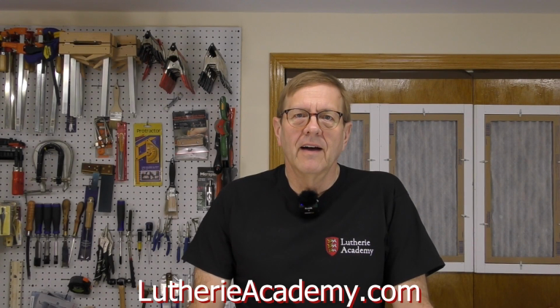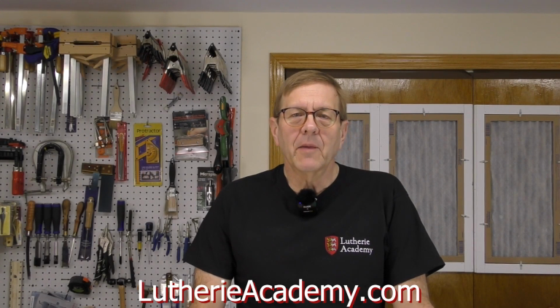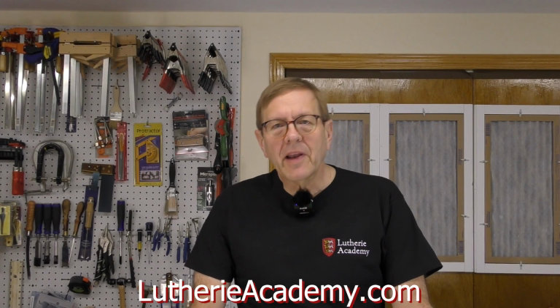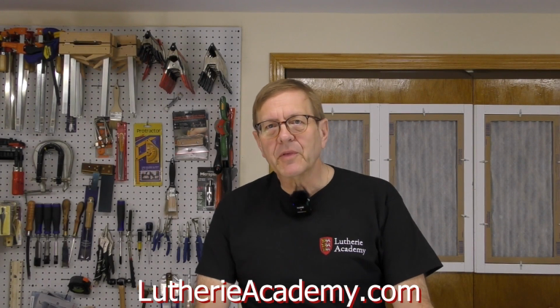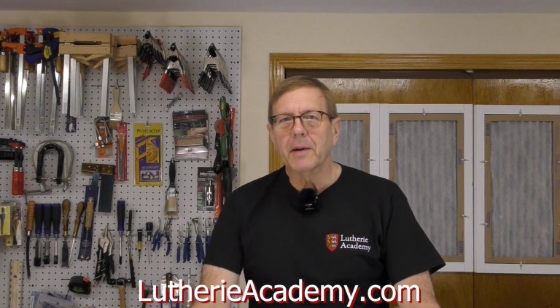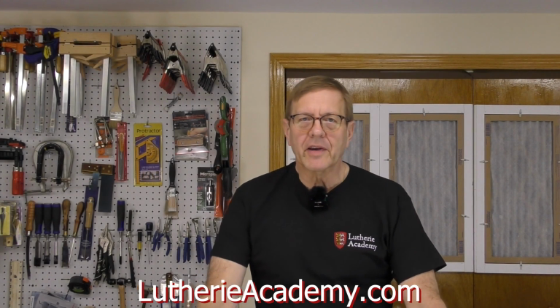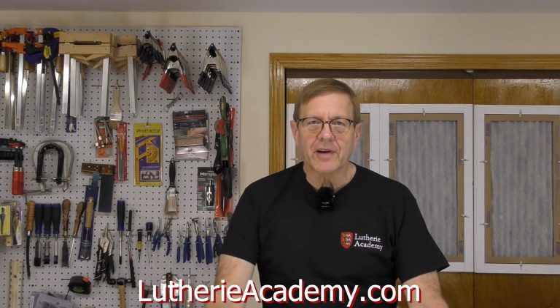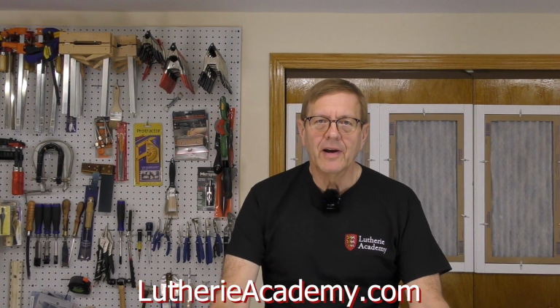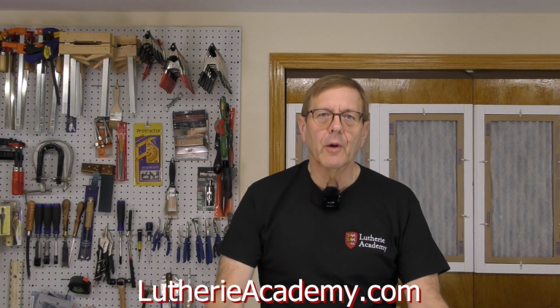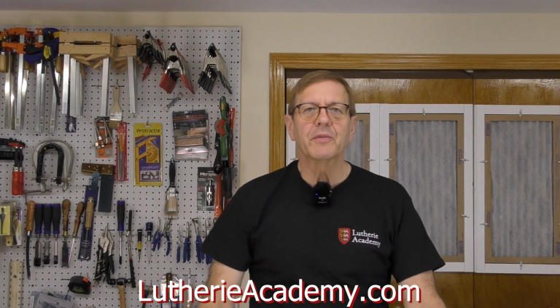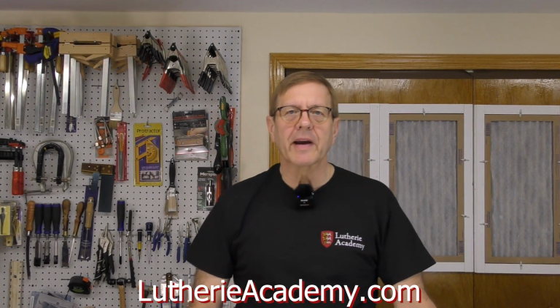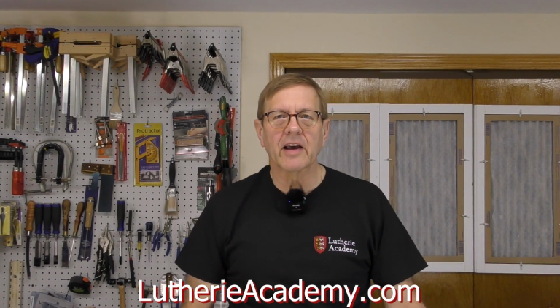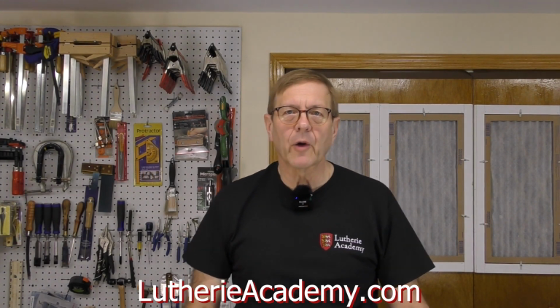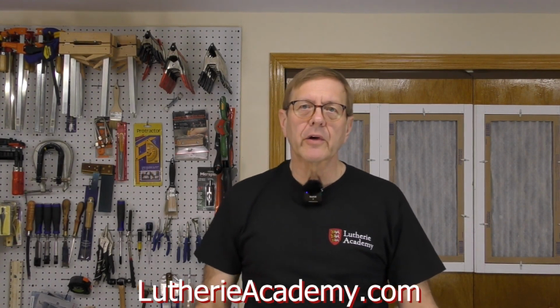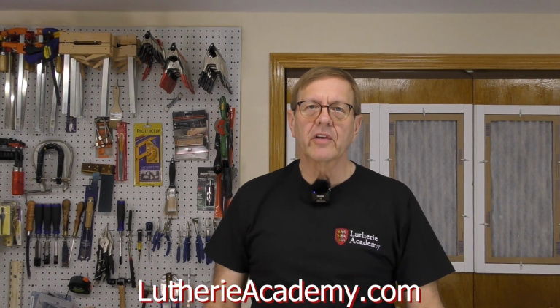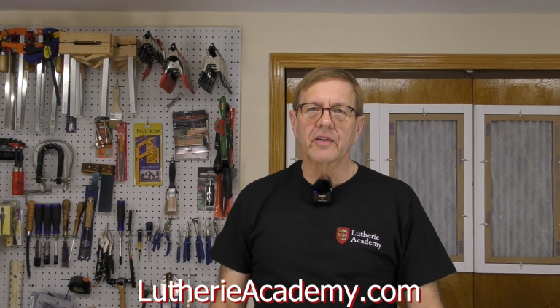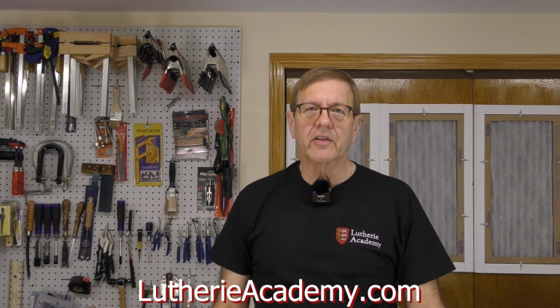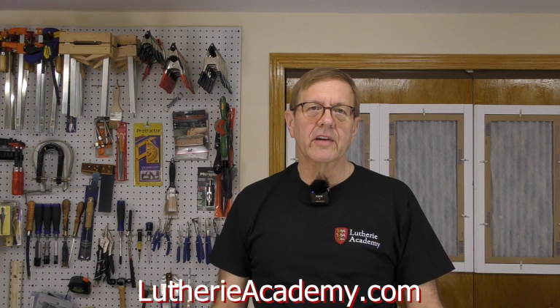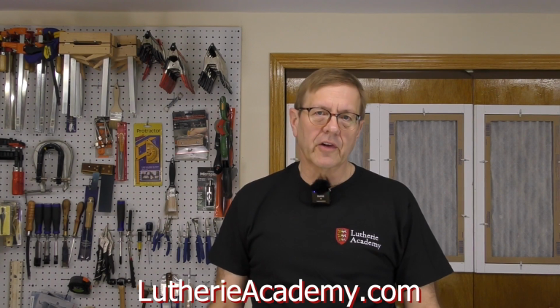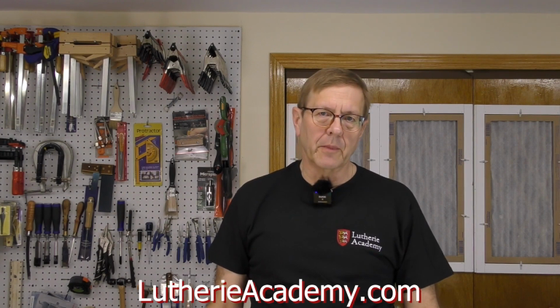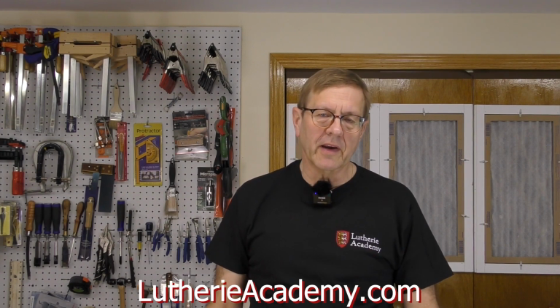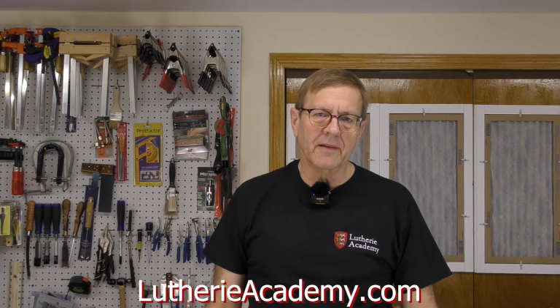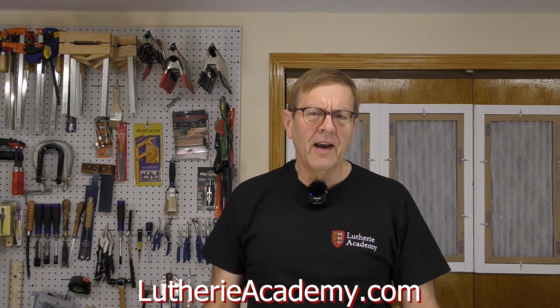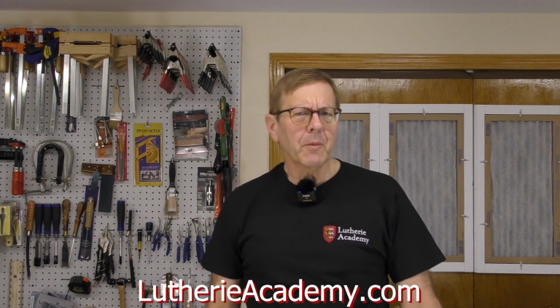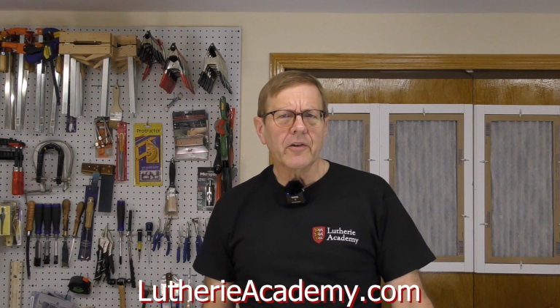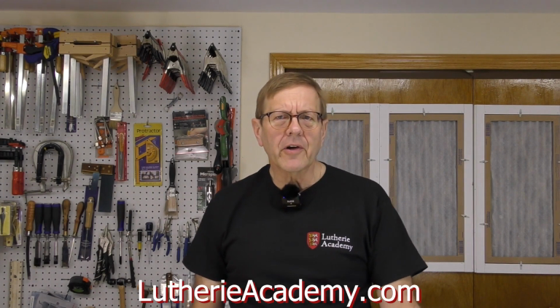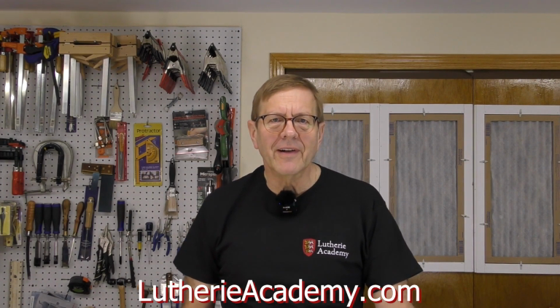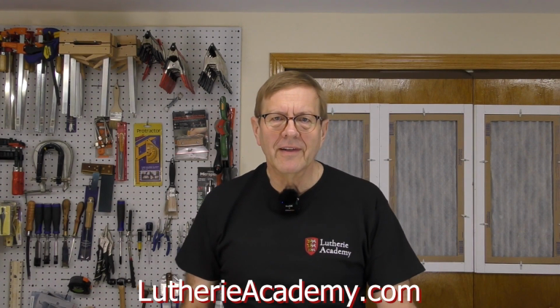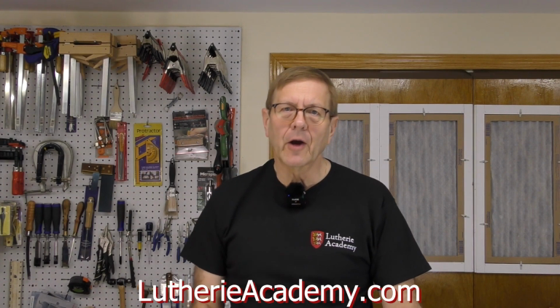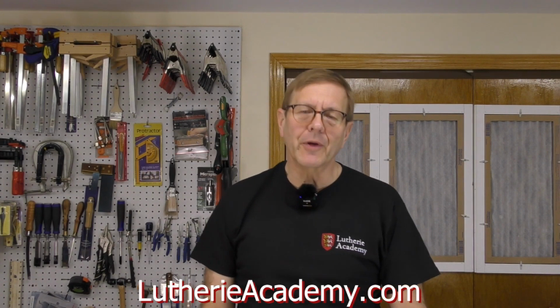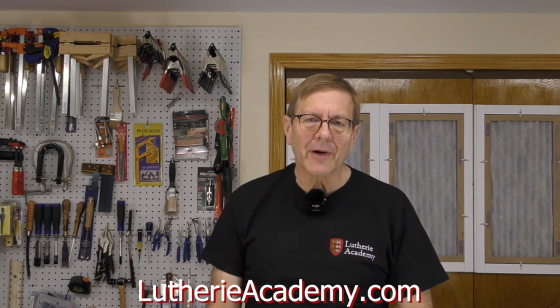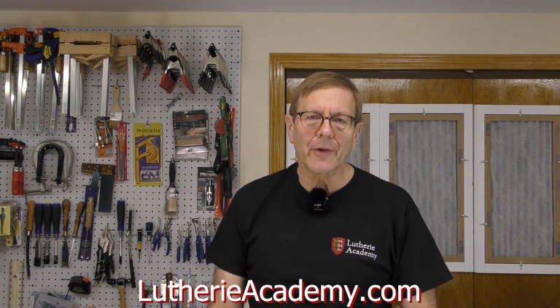Hi, my name is Bob Misak. Welcome to my online course, CNC in Guitar Making. I'm glad you're here. I hope you are too.